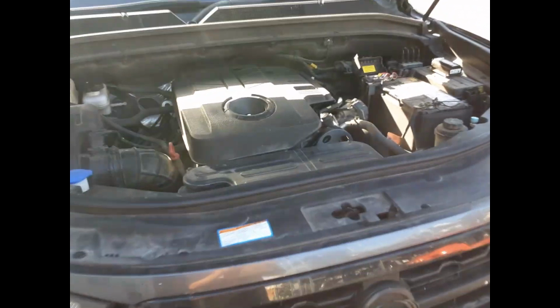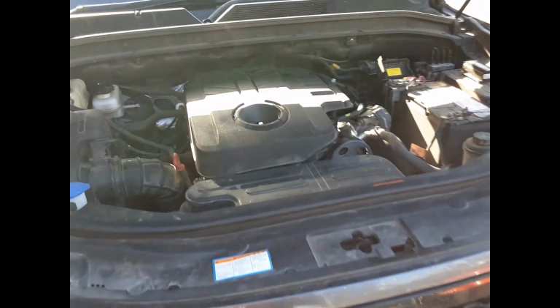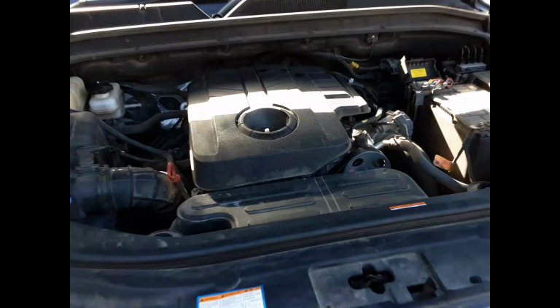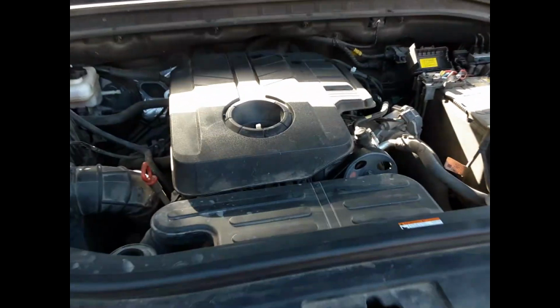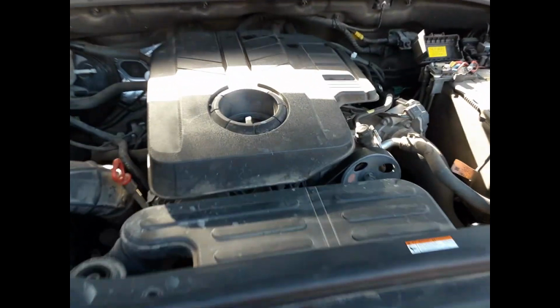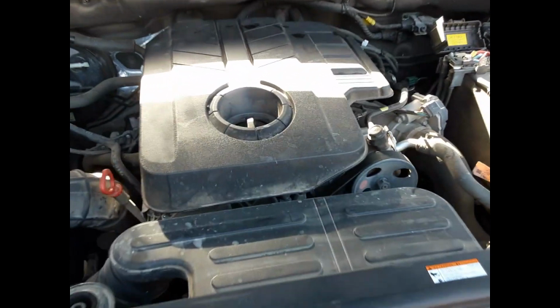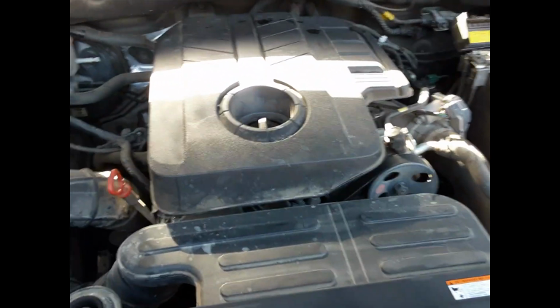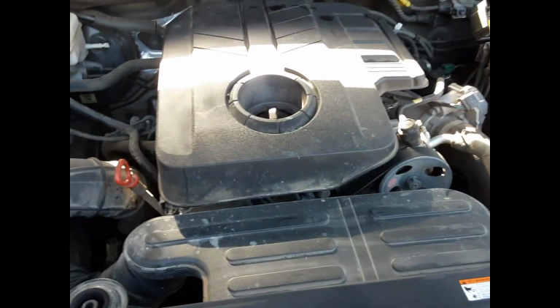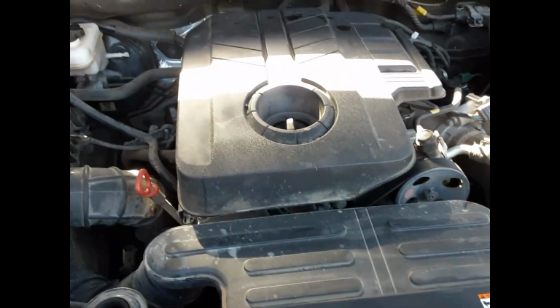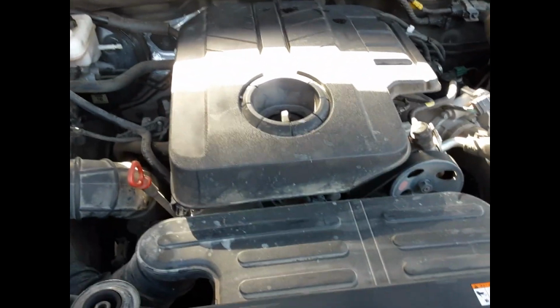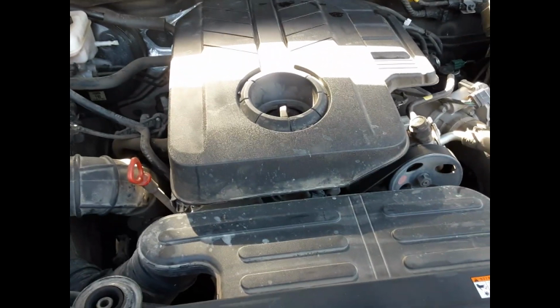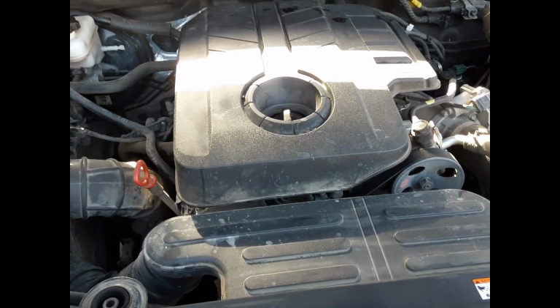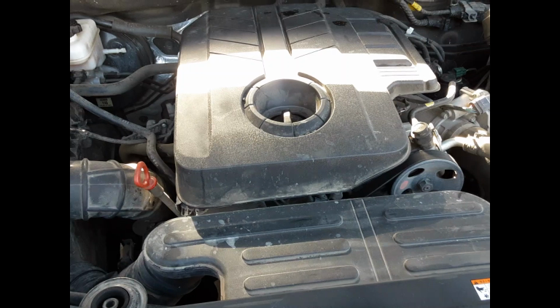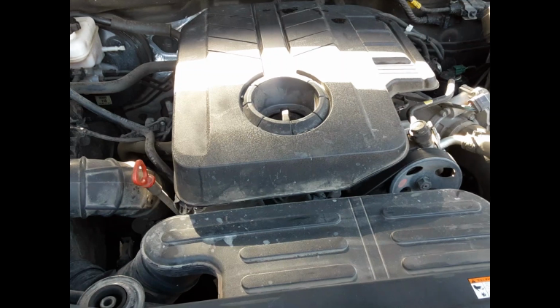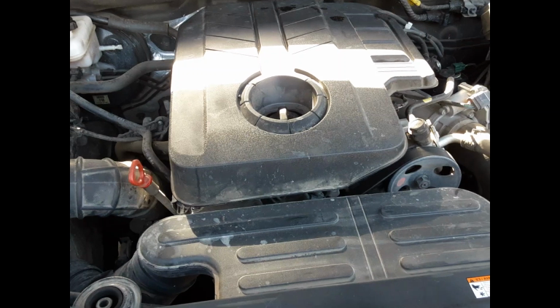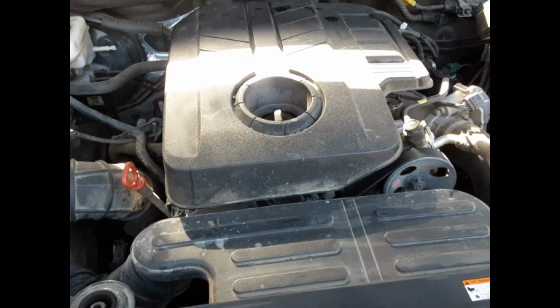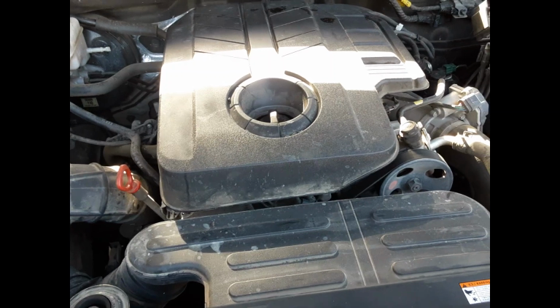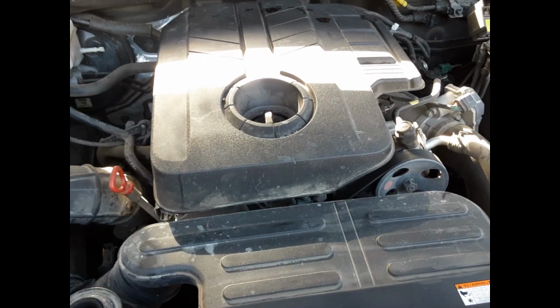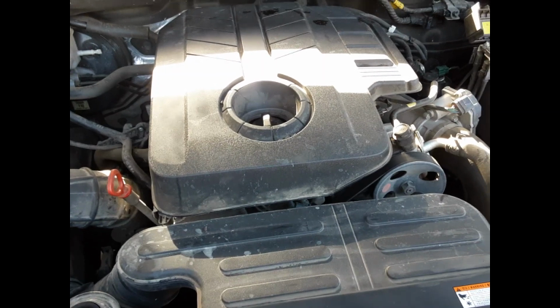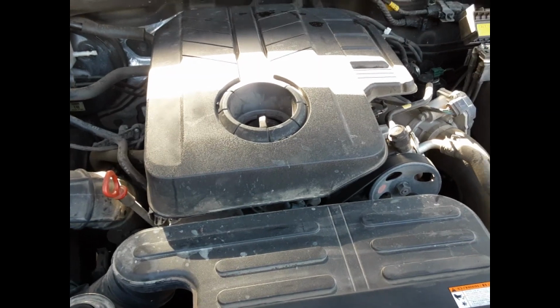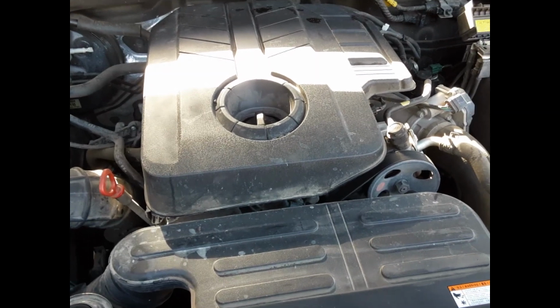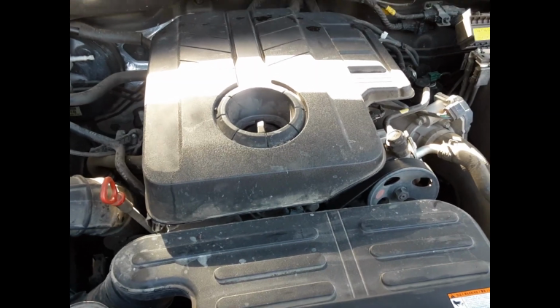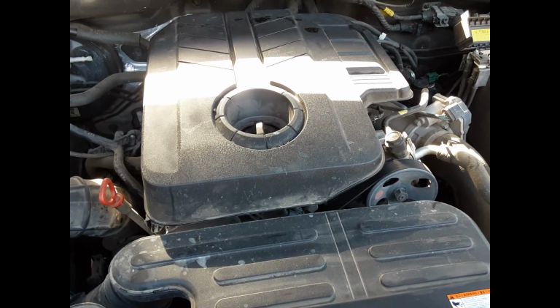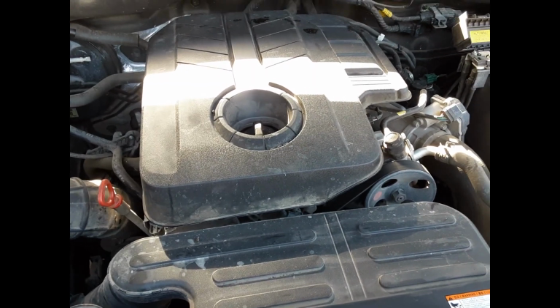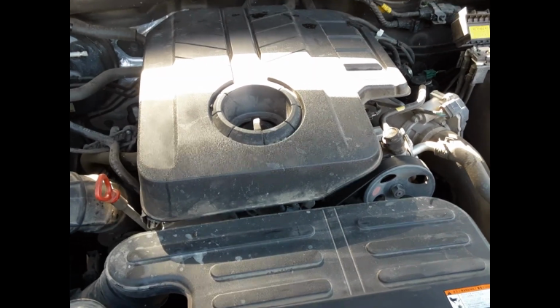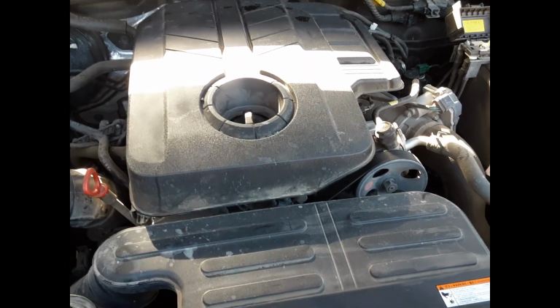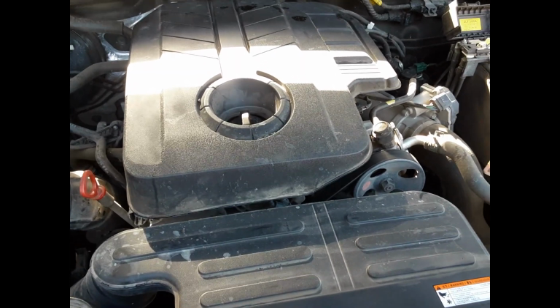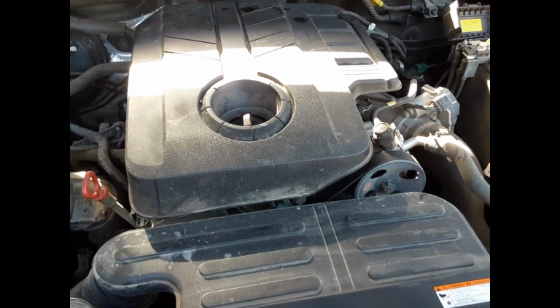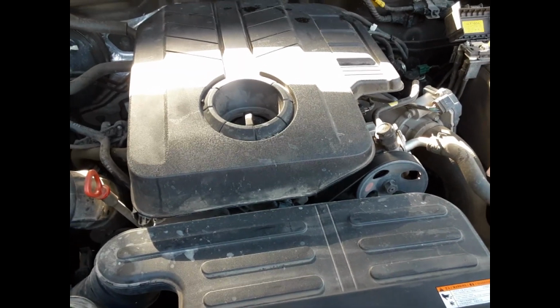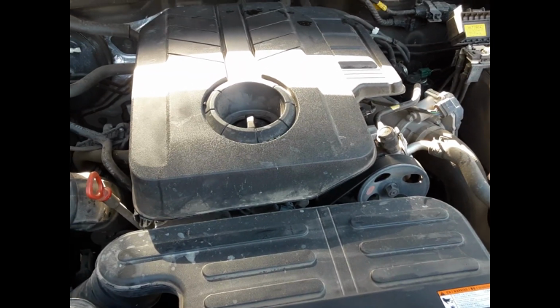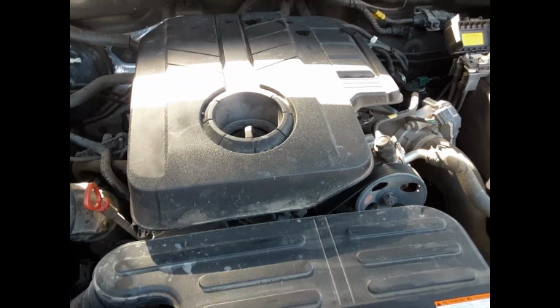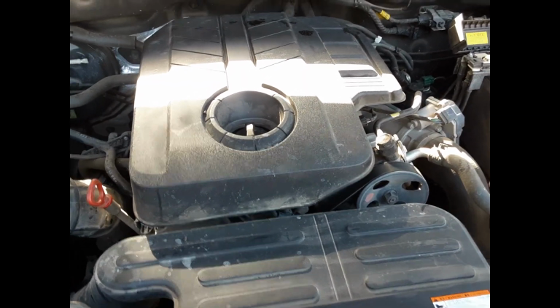Here we have our Q200 series 4-cylinder 2.2 litre turbo diesel engine.